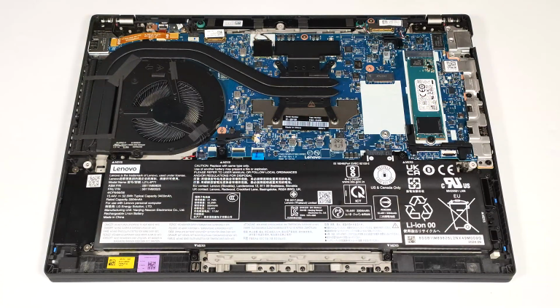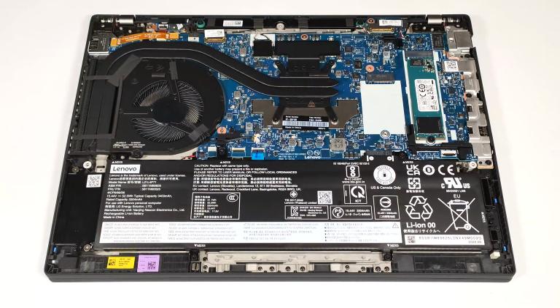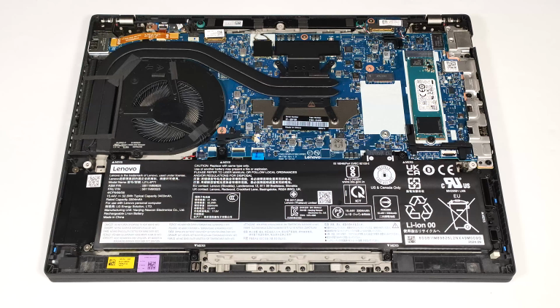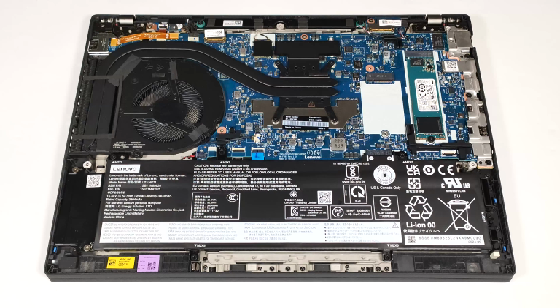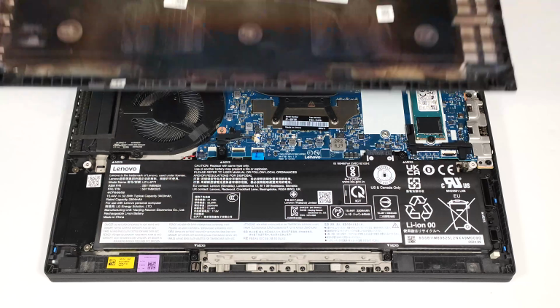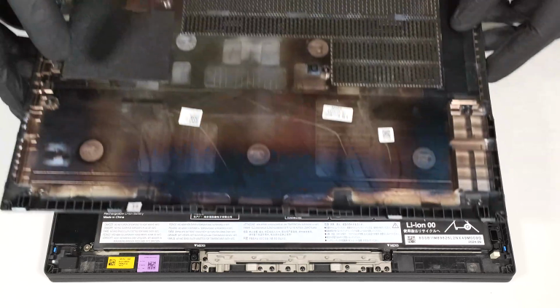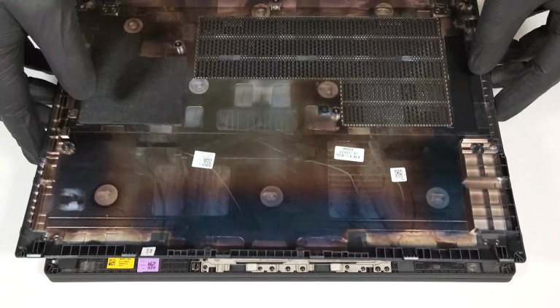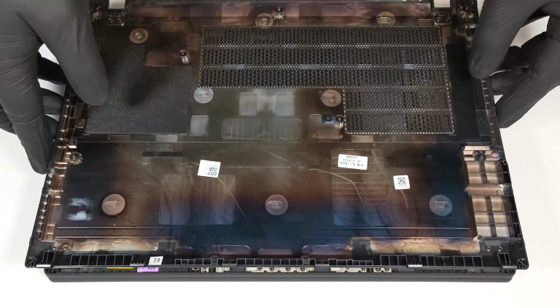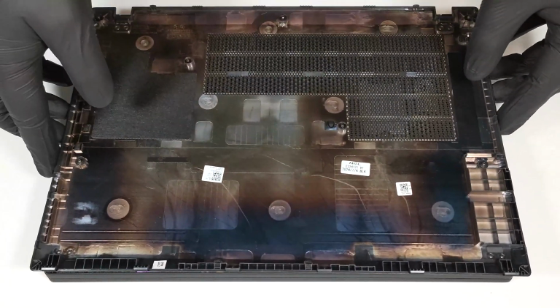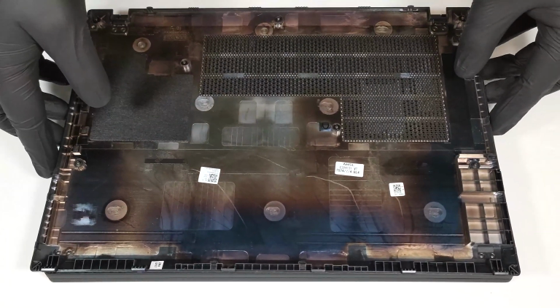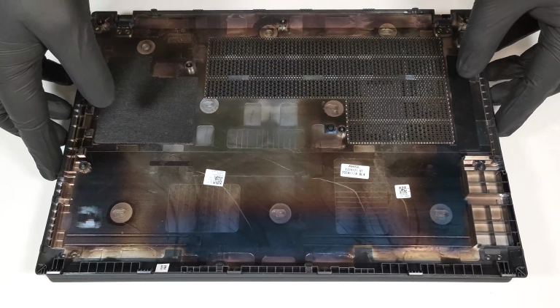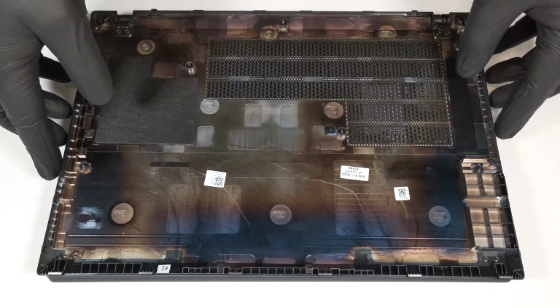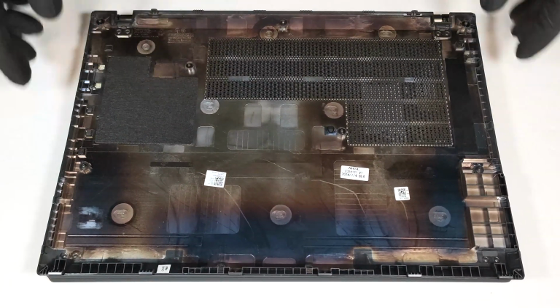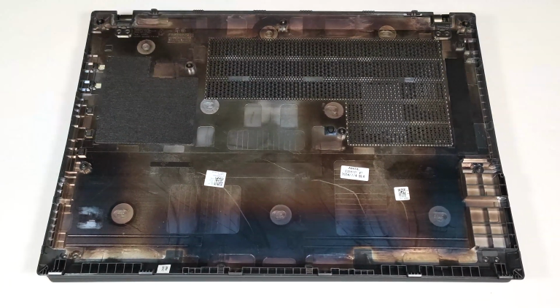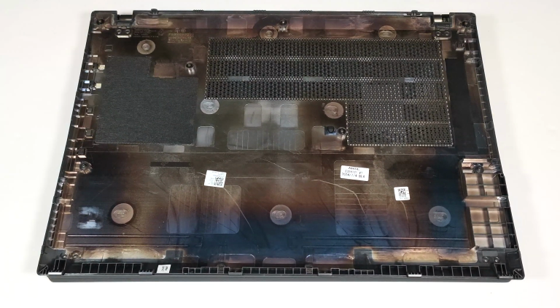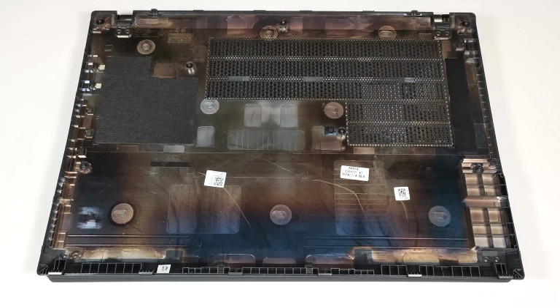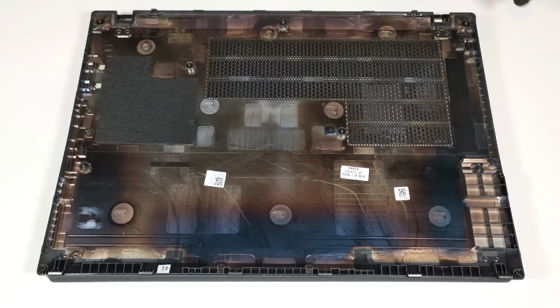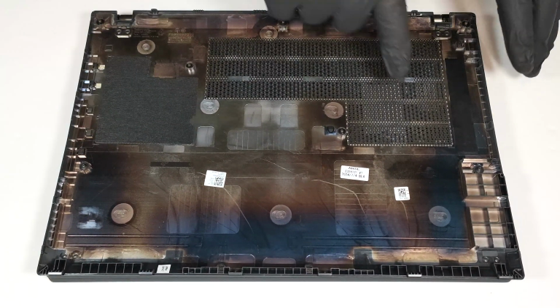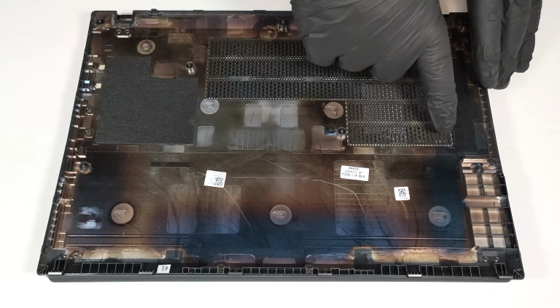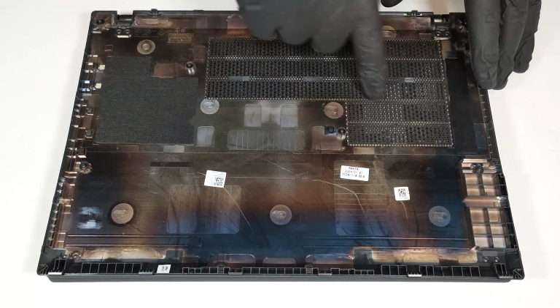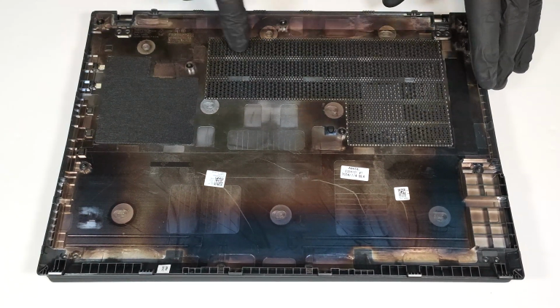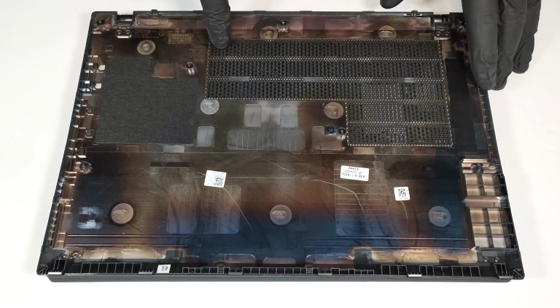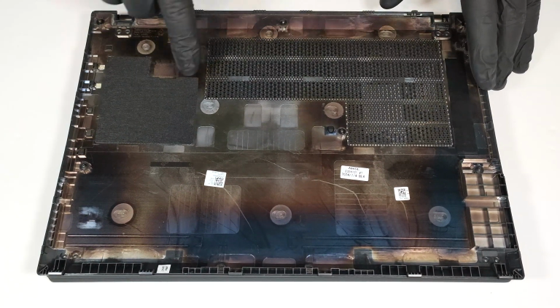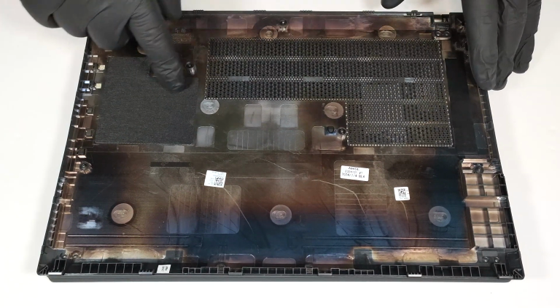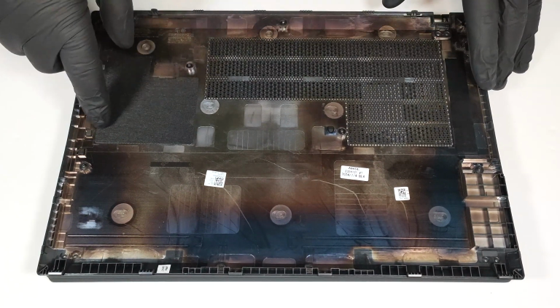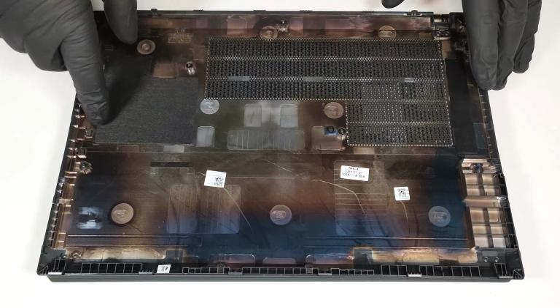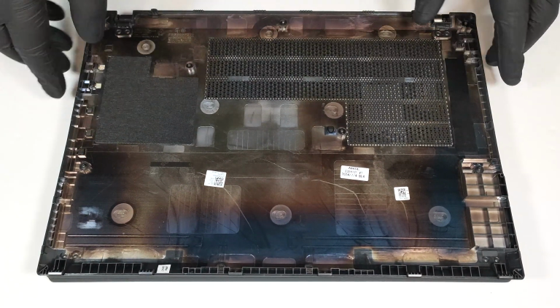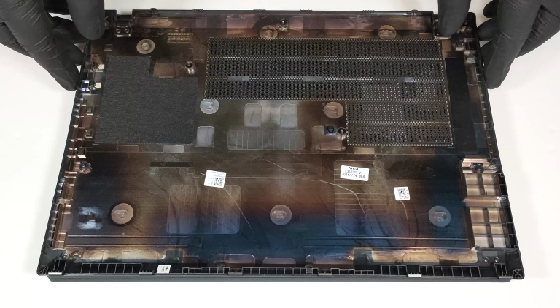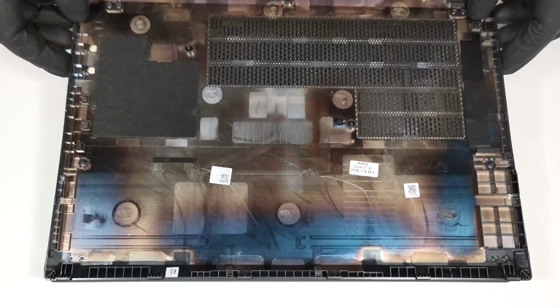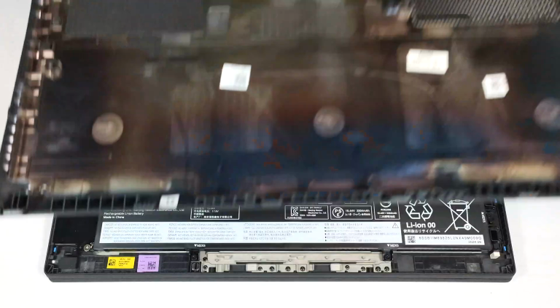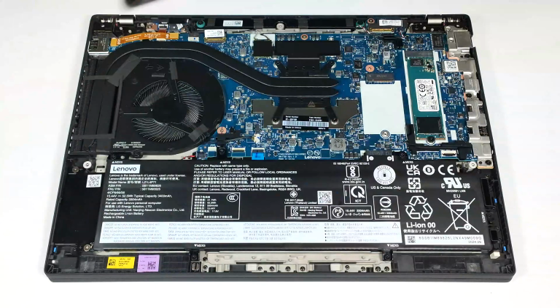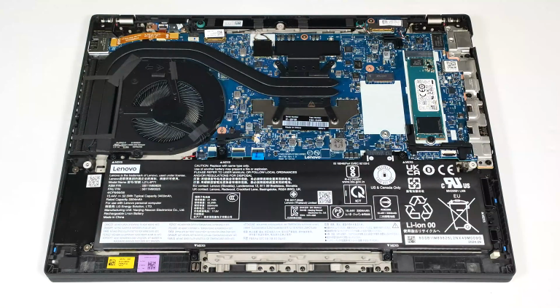On the inside of the bottom plate, we can see that there is a dust filter in front of the bigger ventilation grill and cloth material for the smaller one.